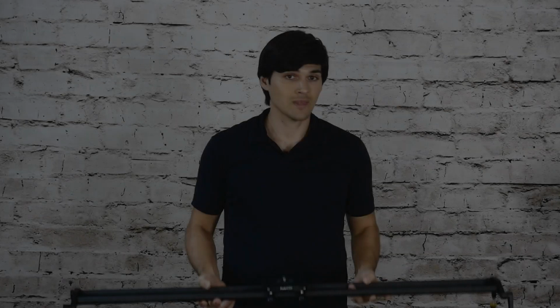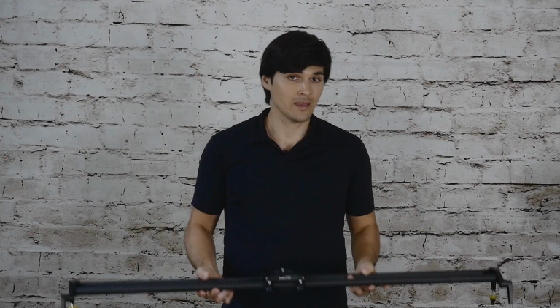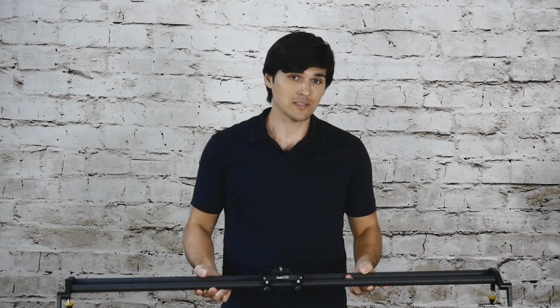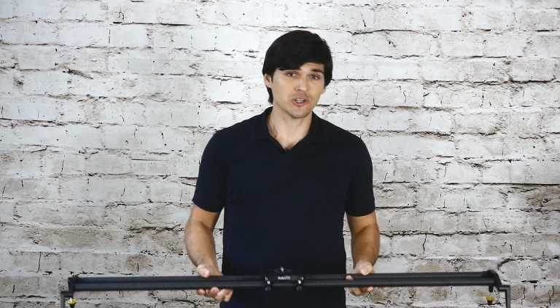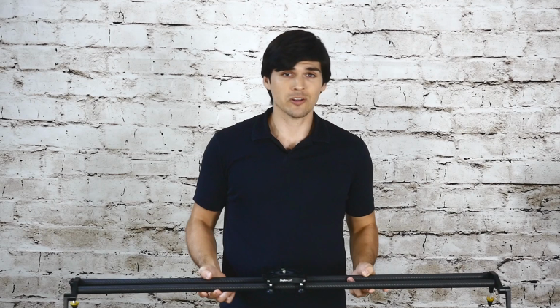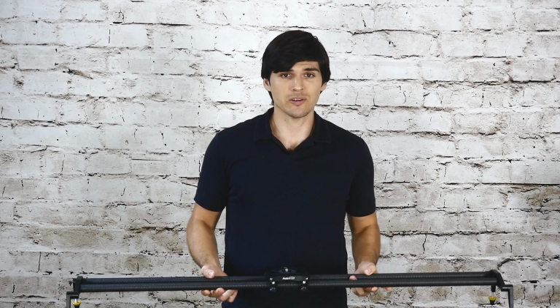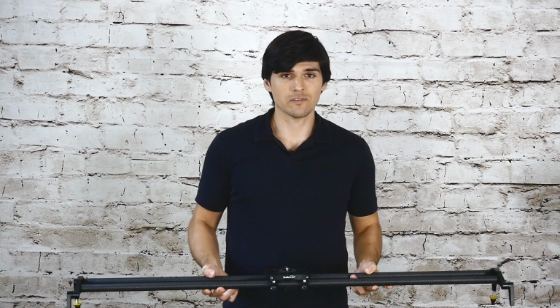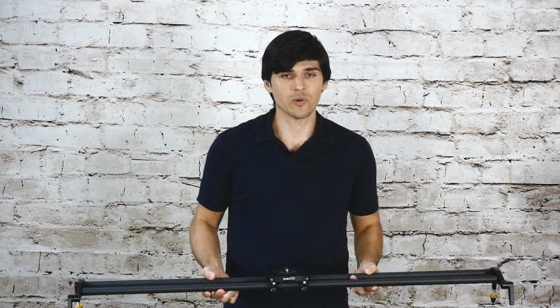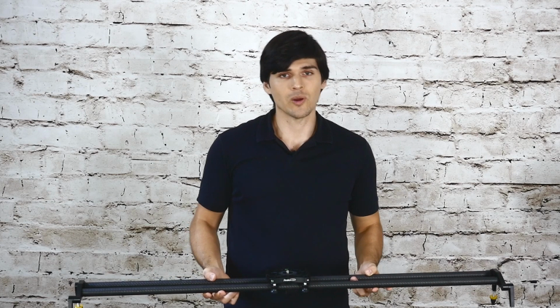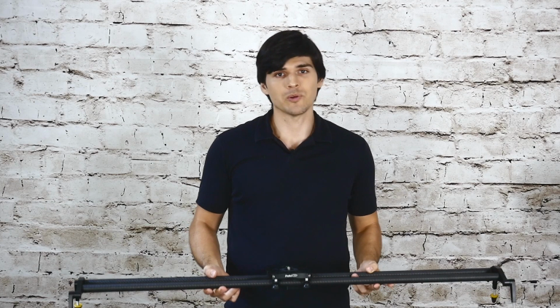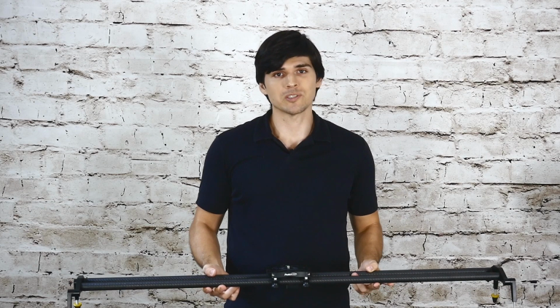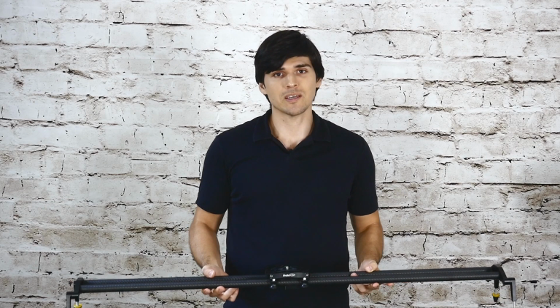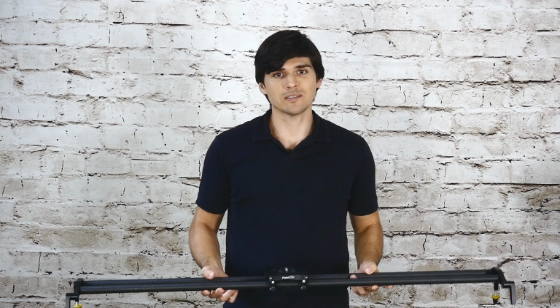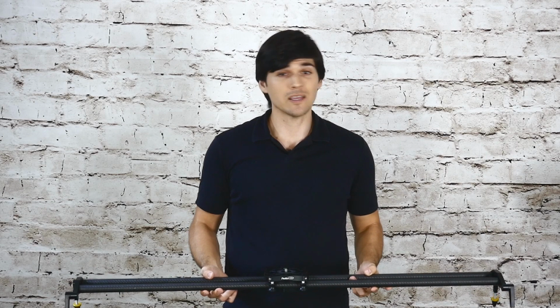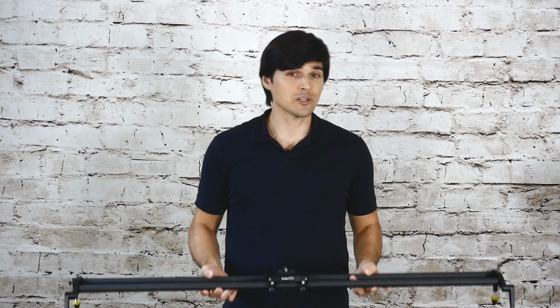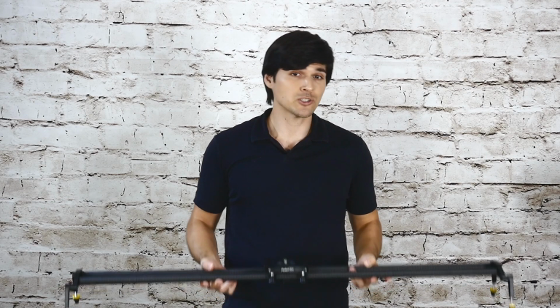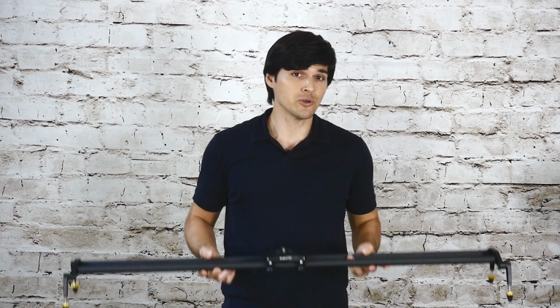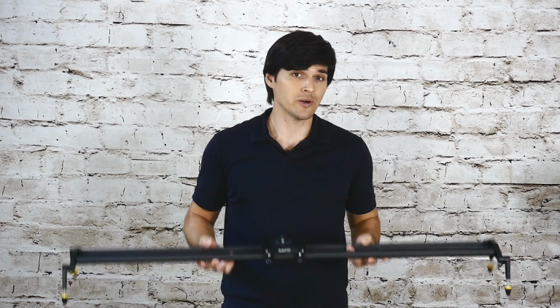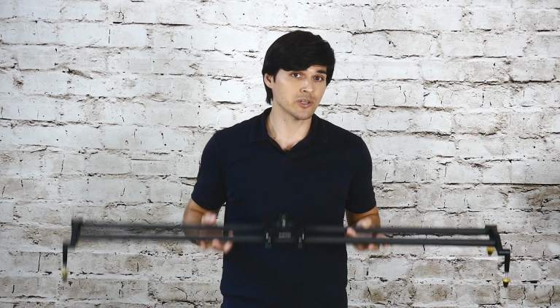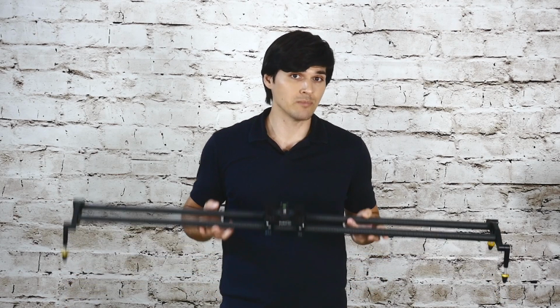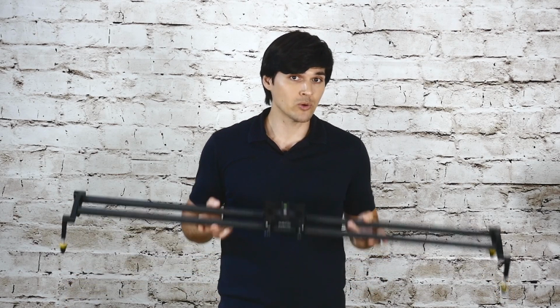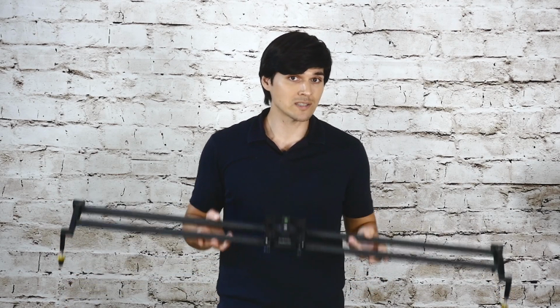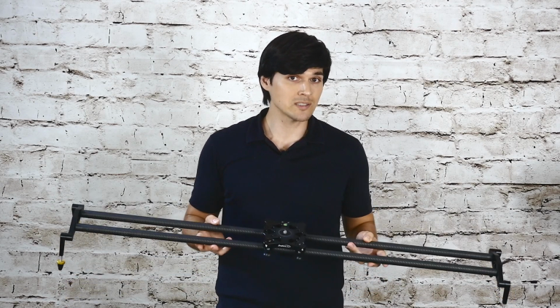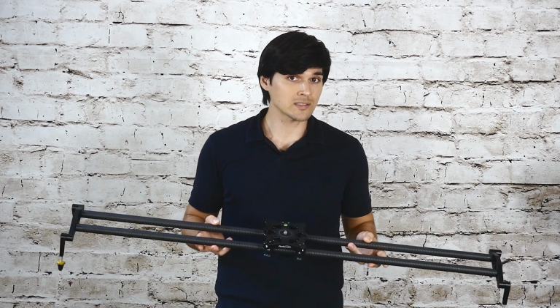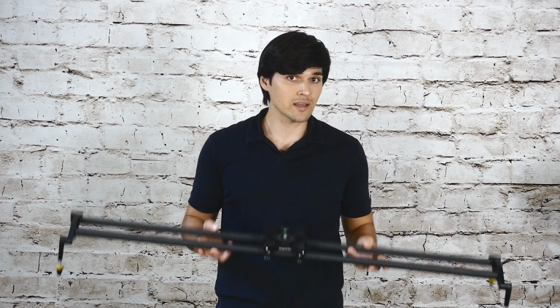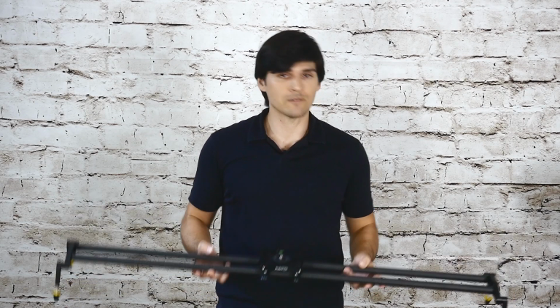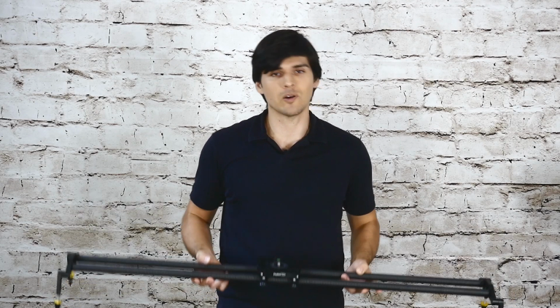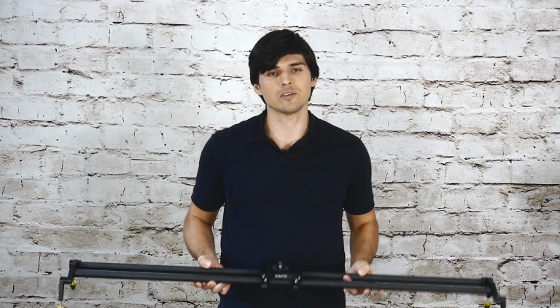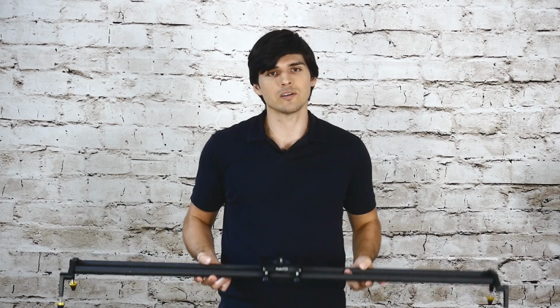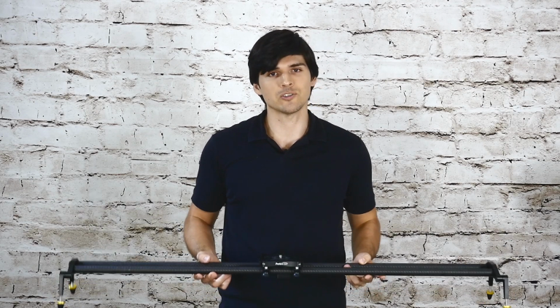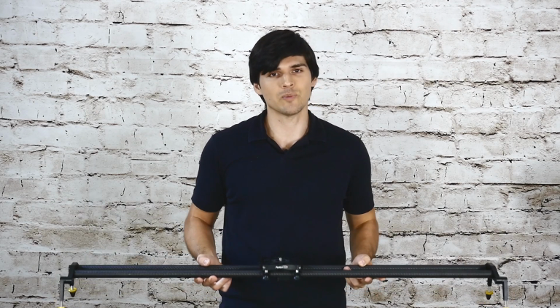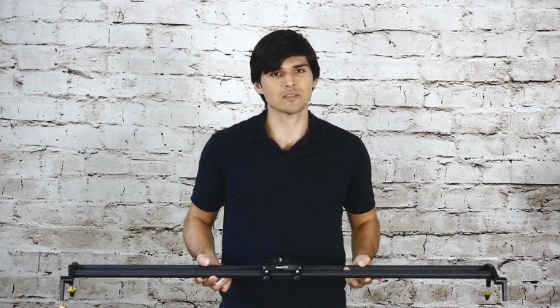Hey, it's Jonathan here for Pro-Am USA. Today I'm going to show you how you can motorize this slider for under a hundred bucks.